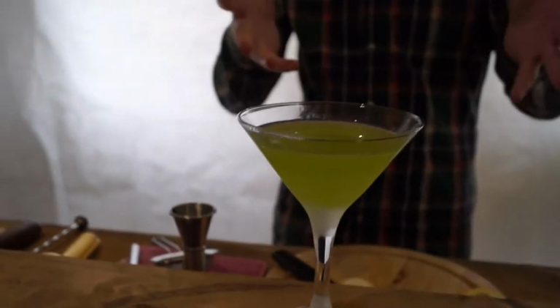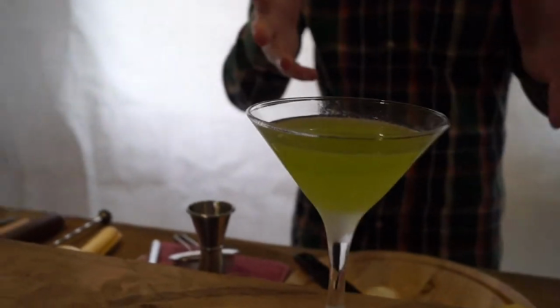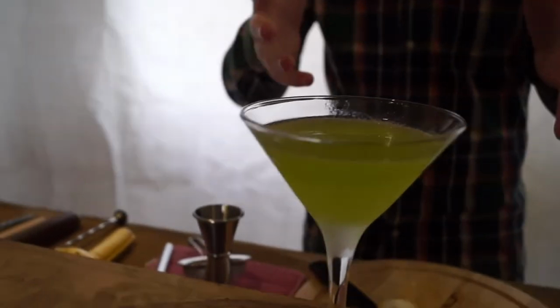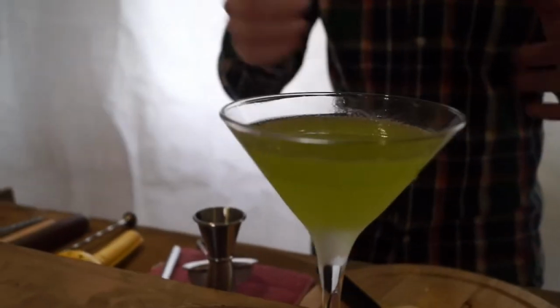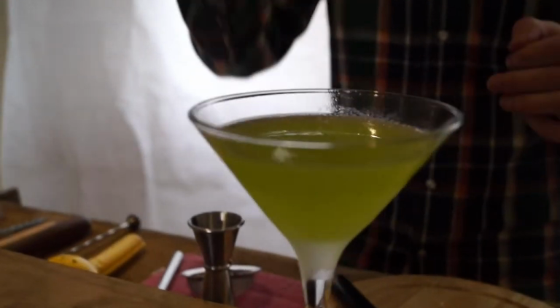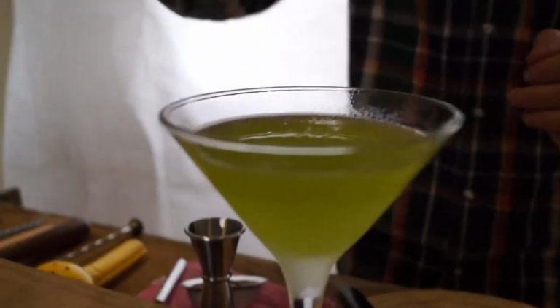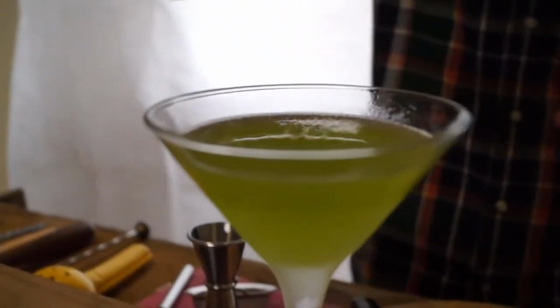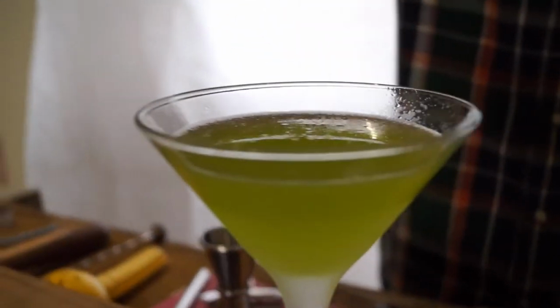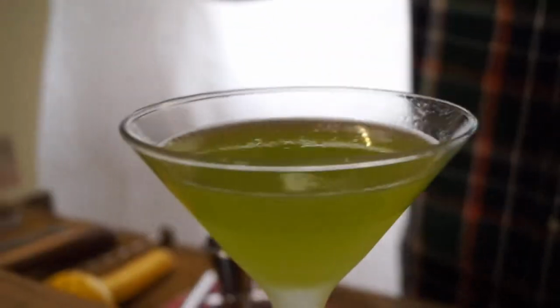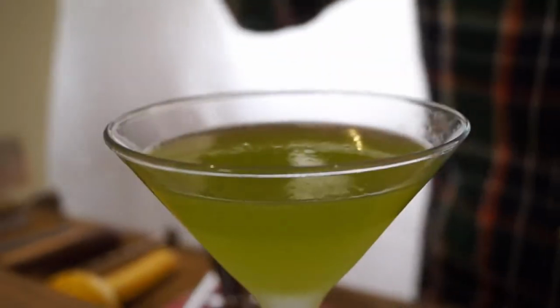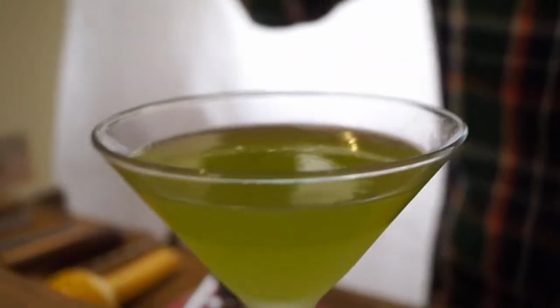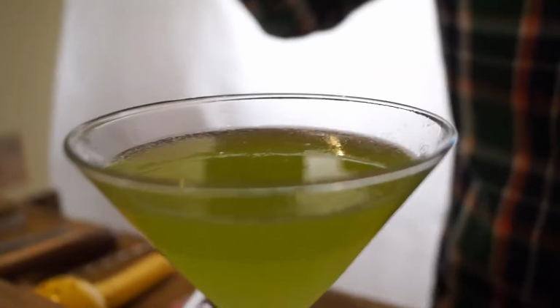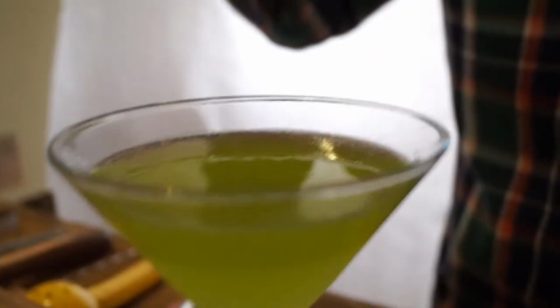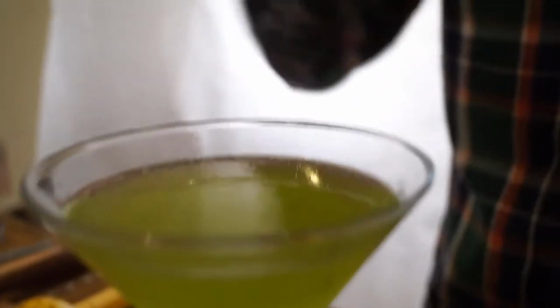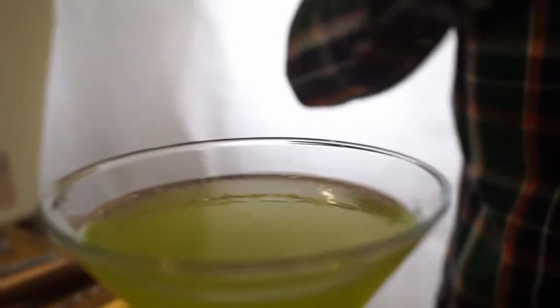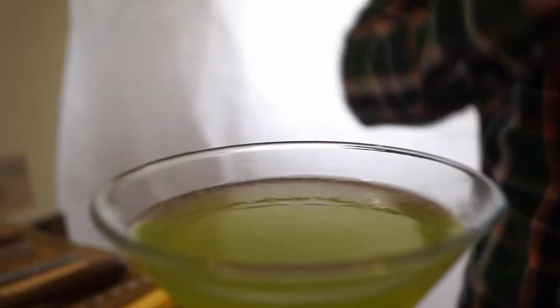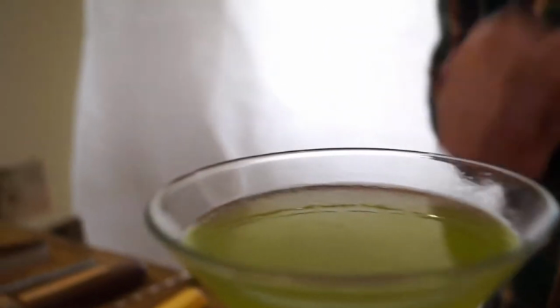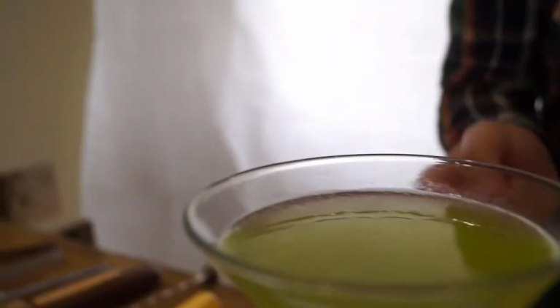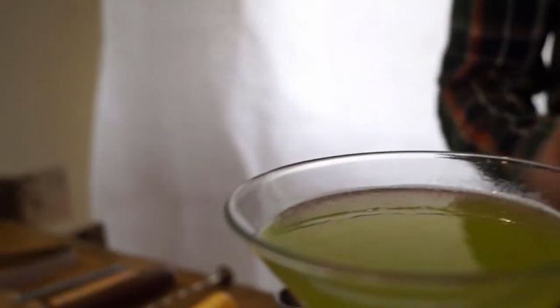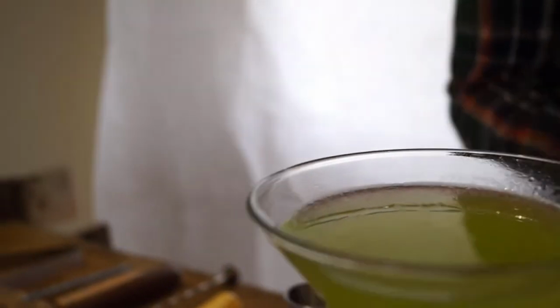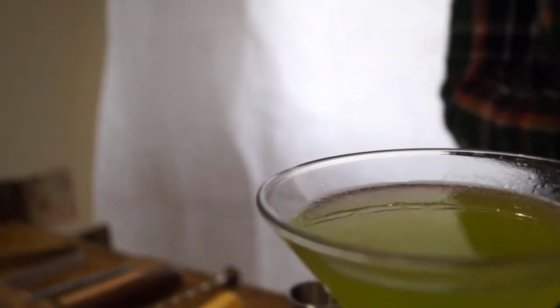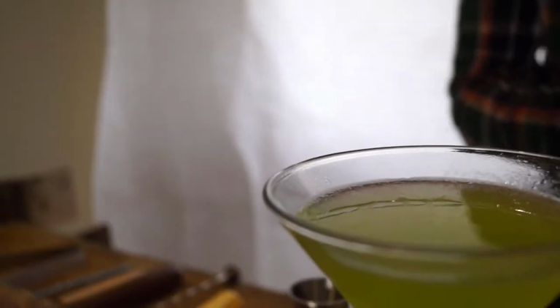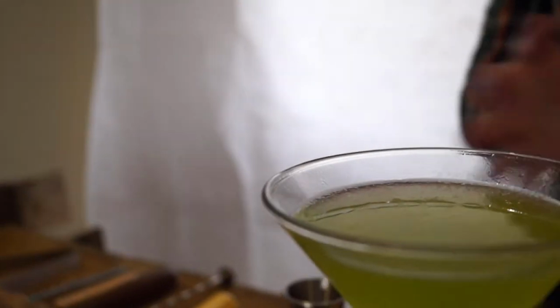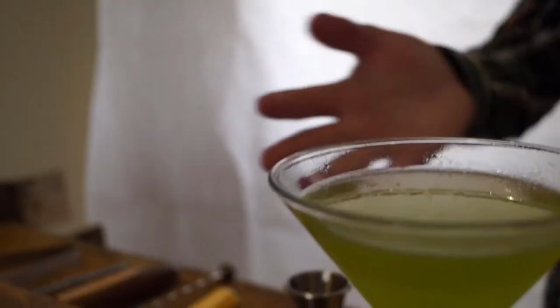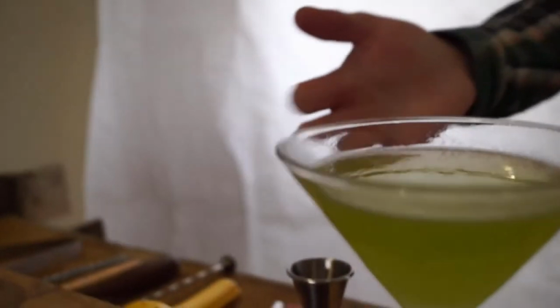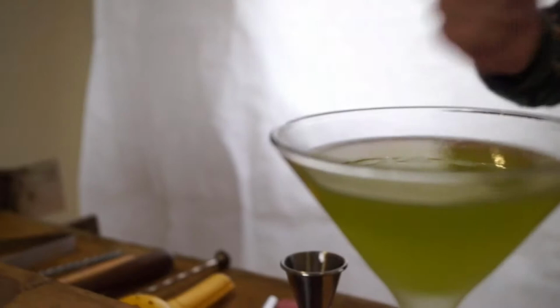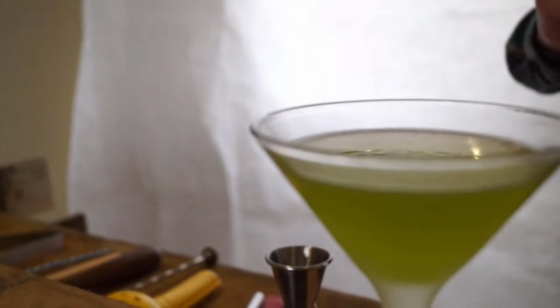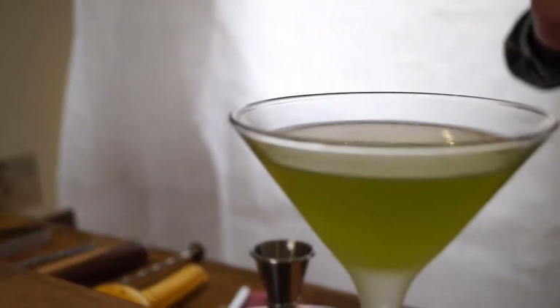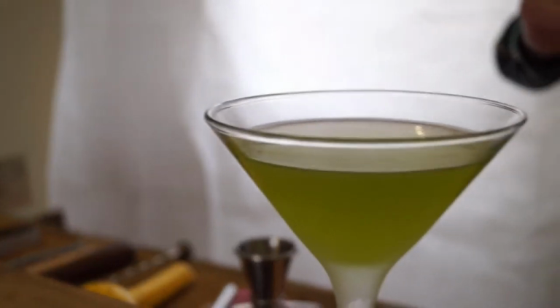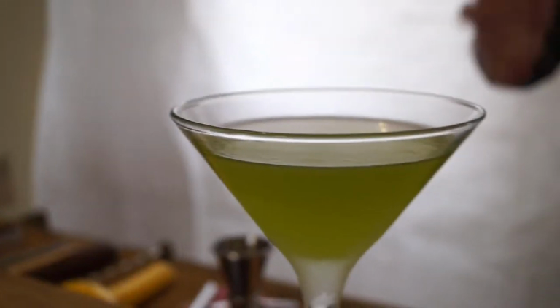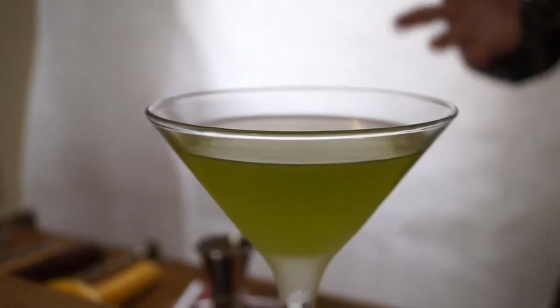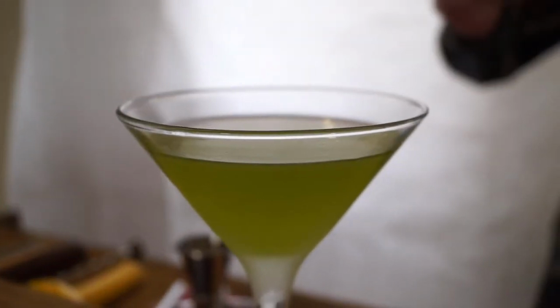You want to garnish it — drop a little maraschino cherry into the bottom, and we are done.